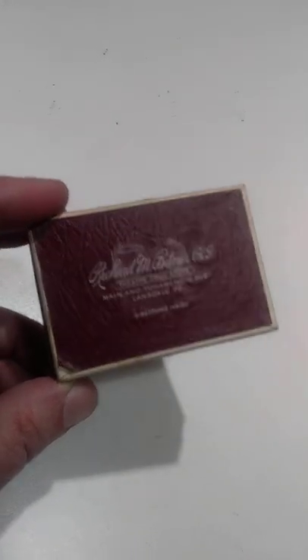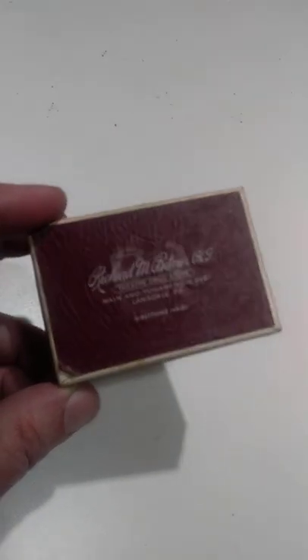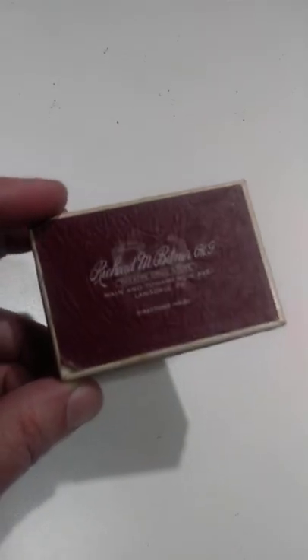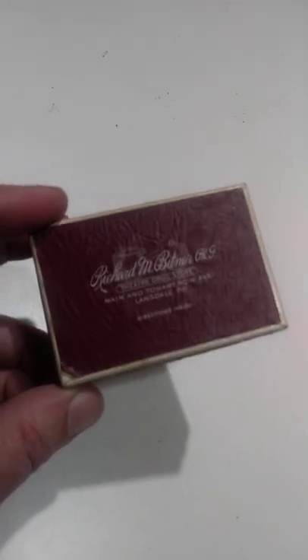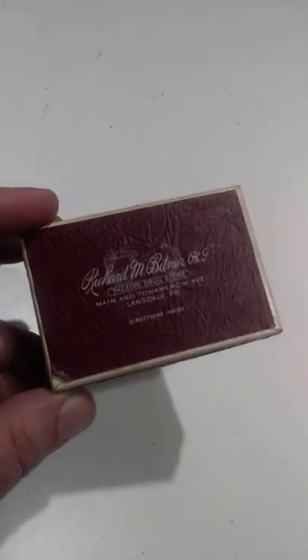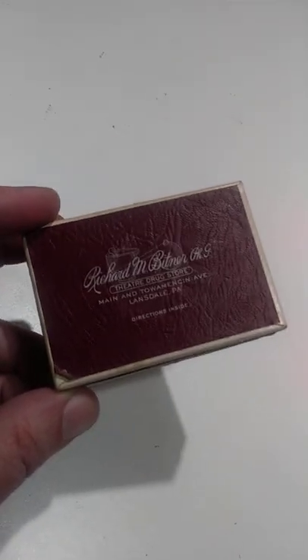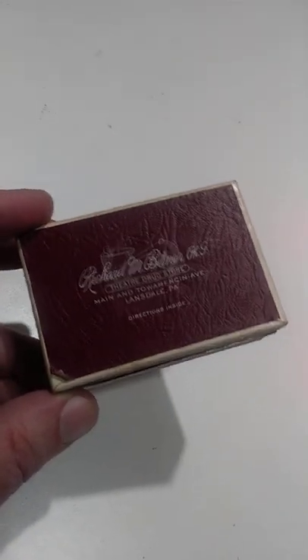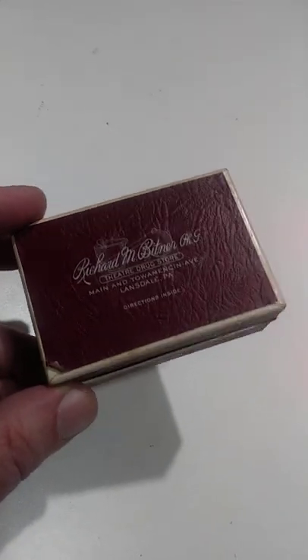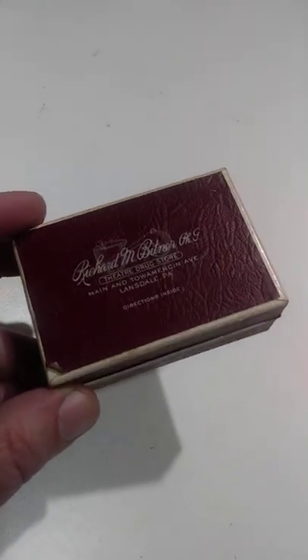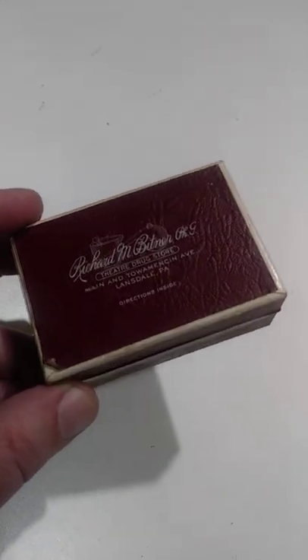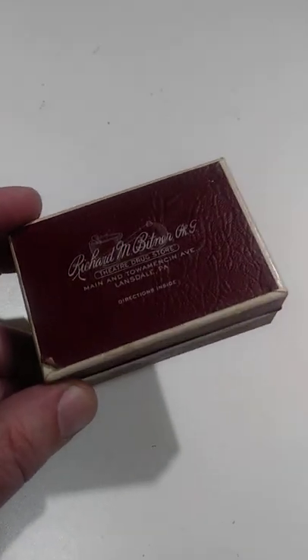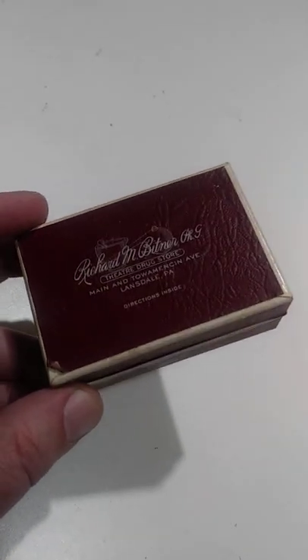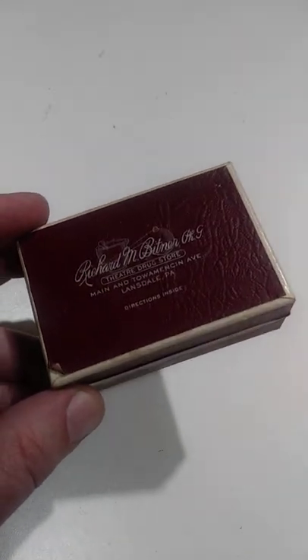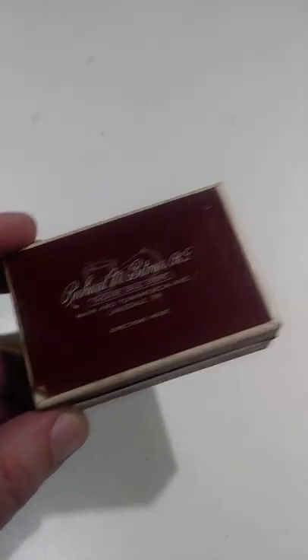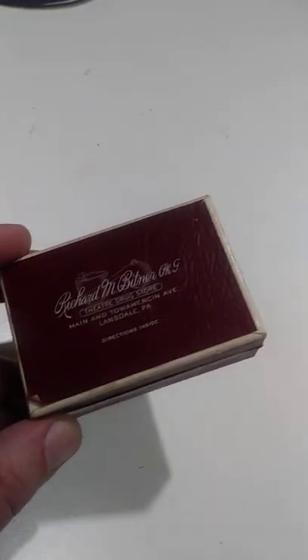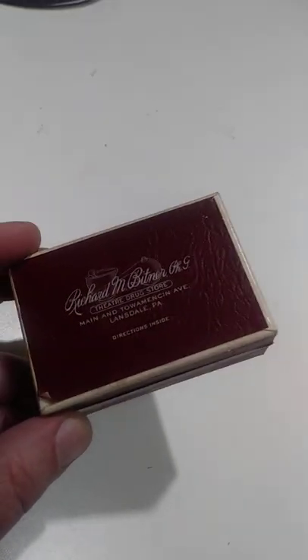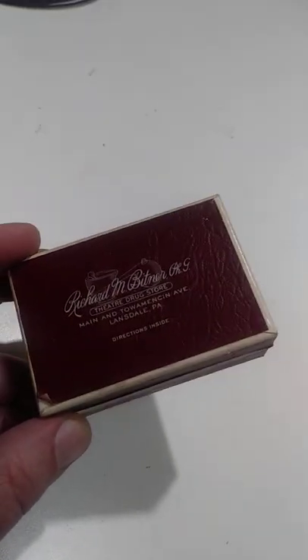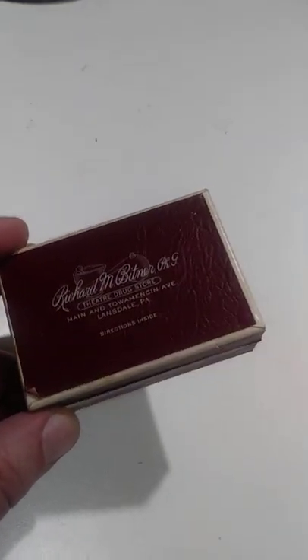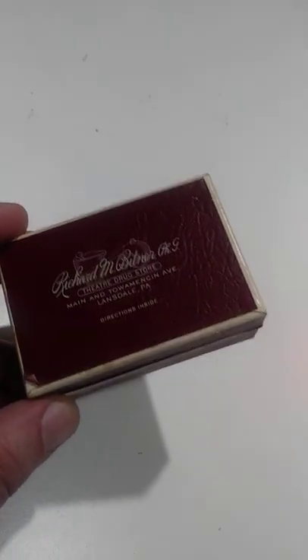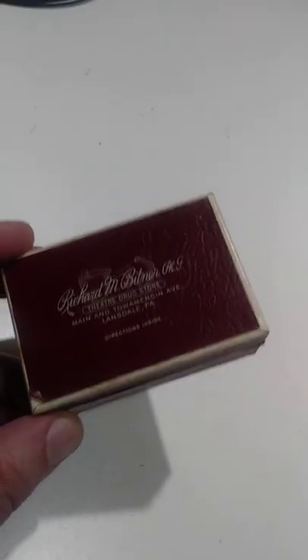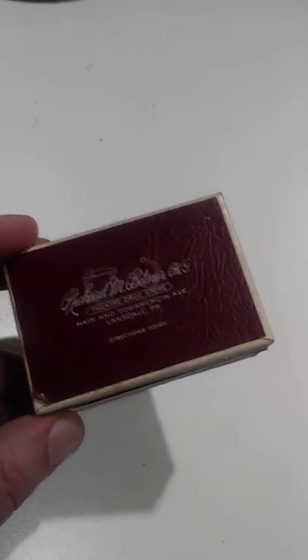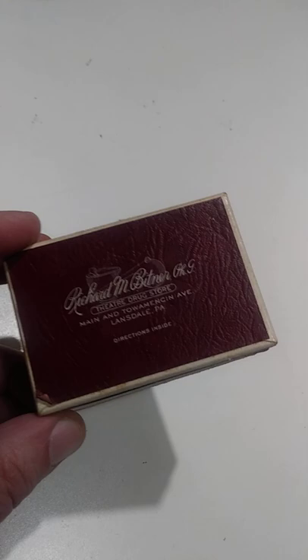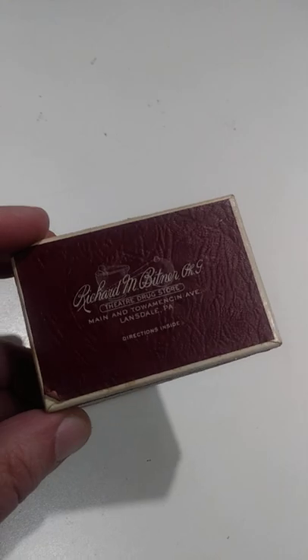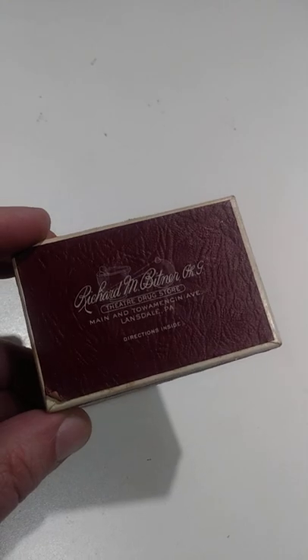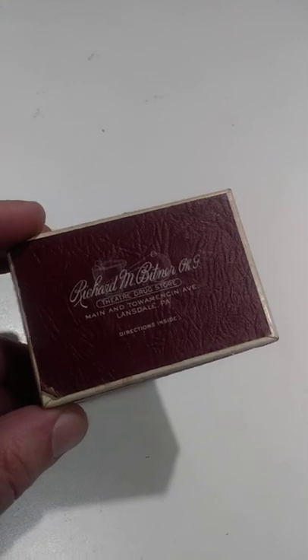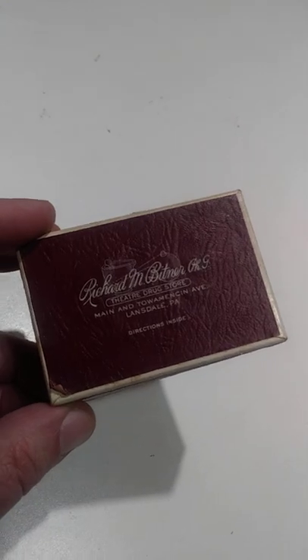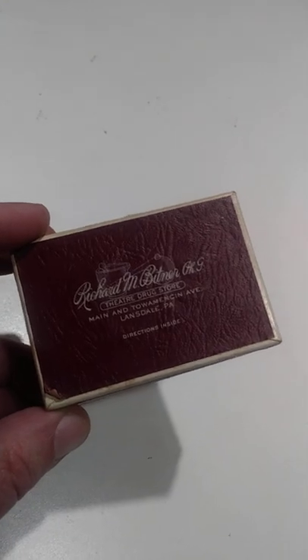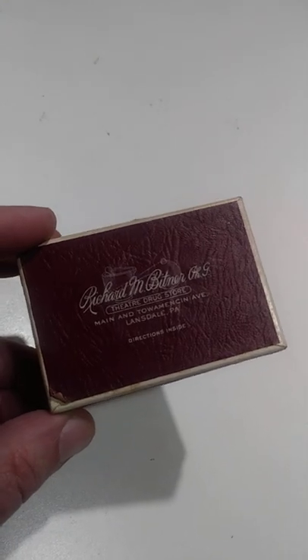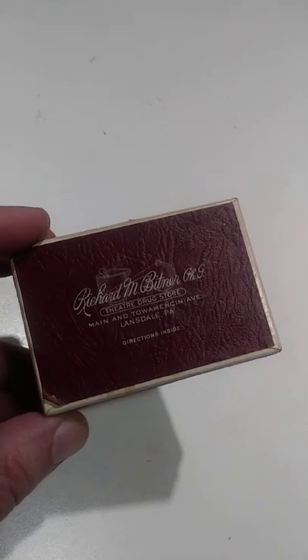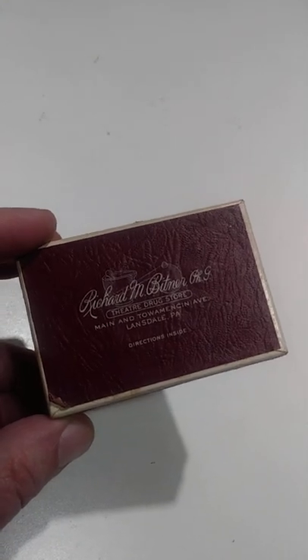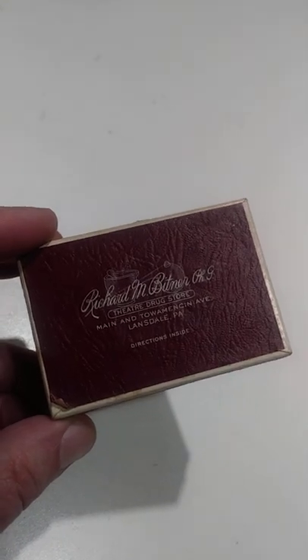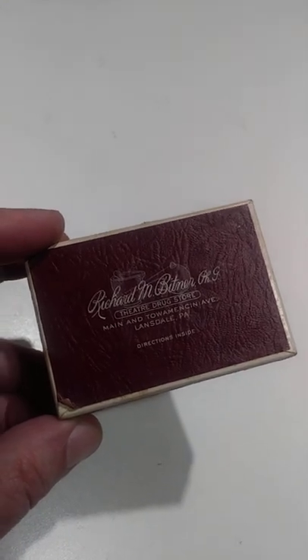A little box like this could easily get you $25, $30, $40, even $50 if it's the right one.